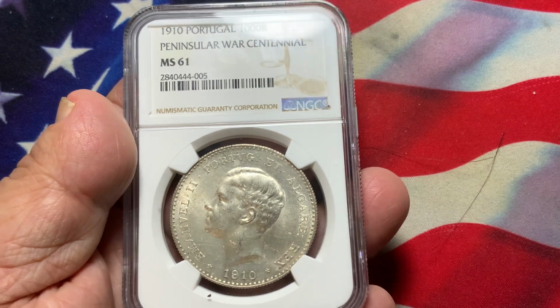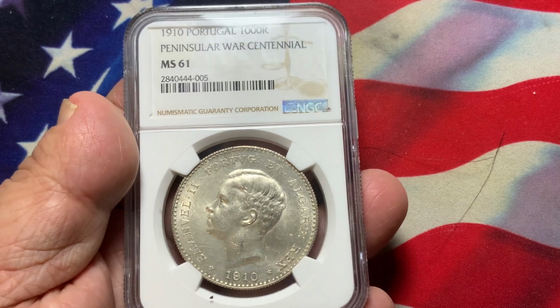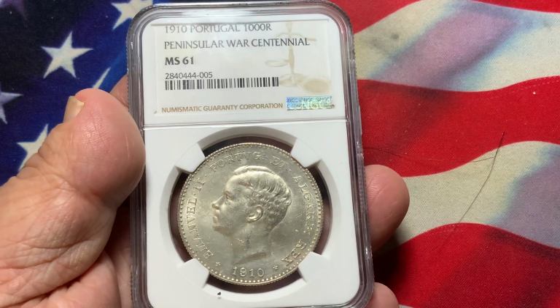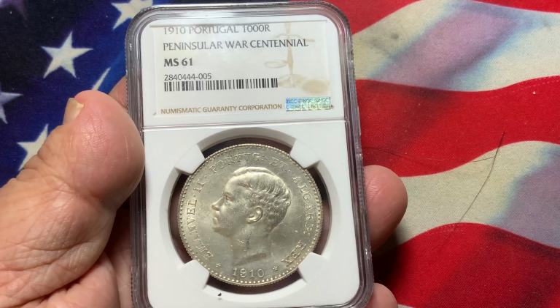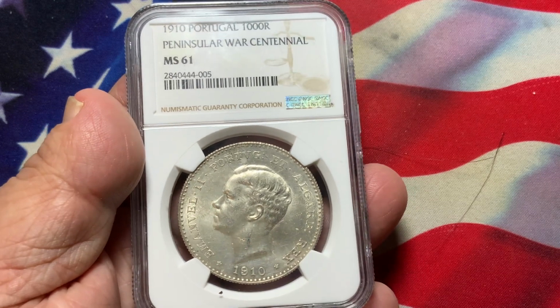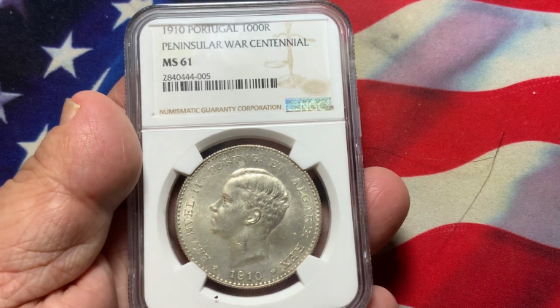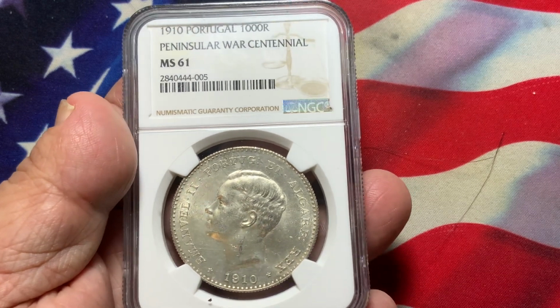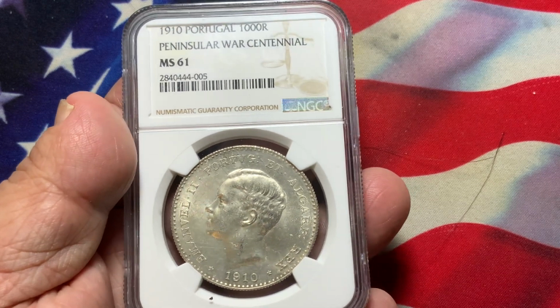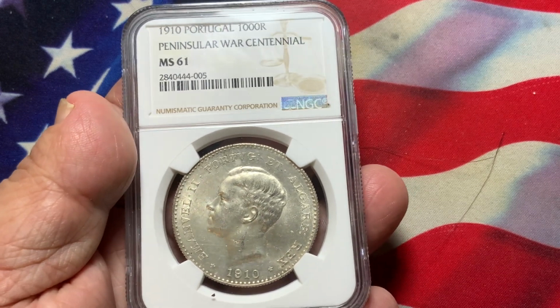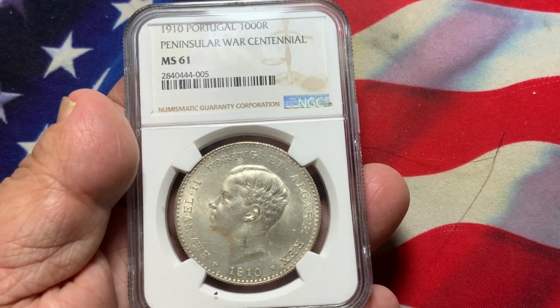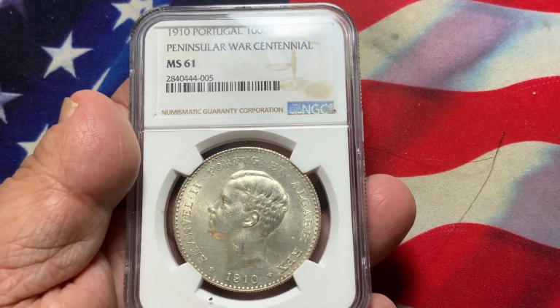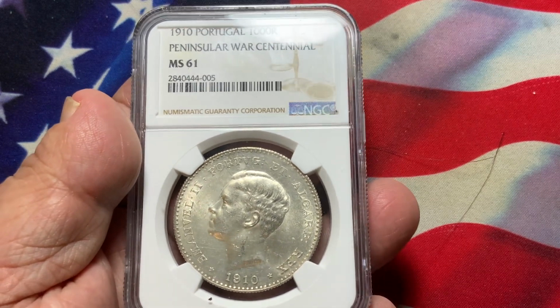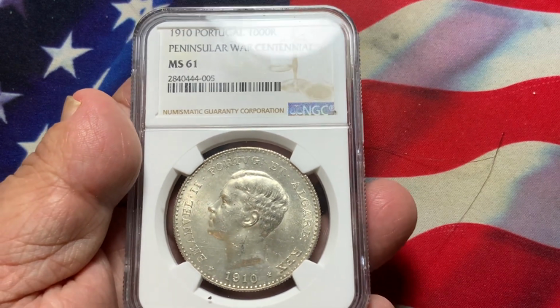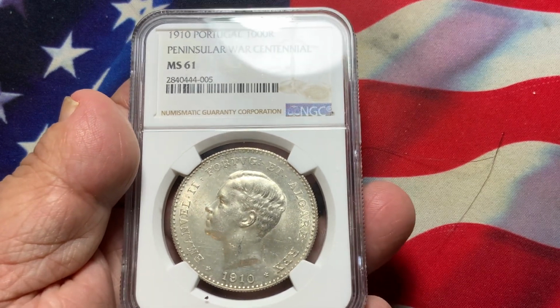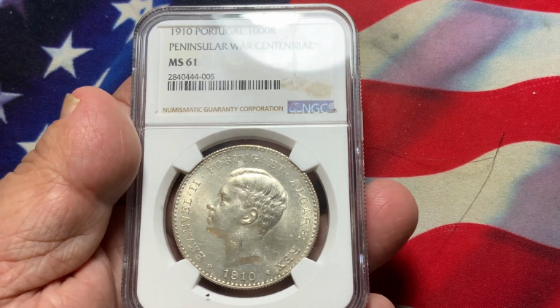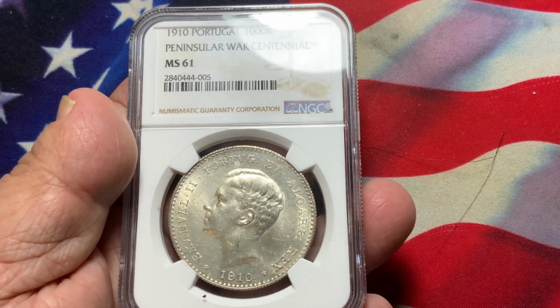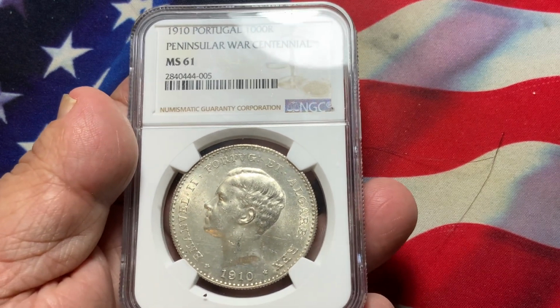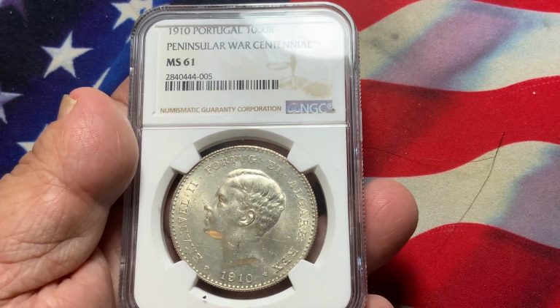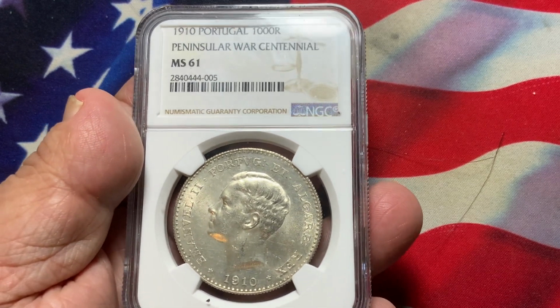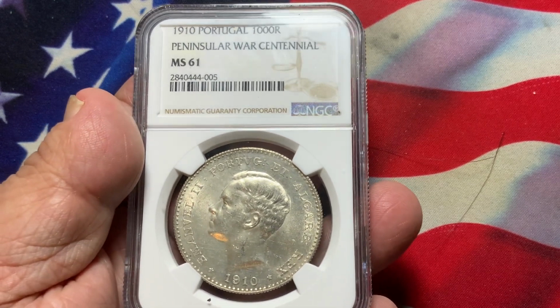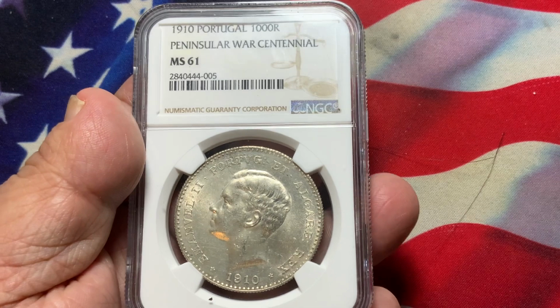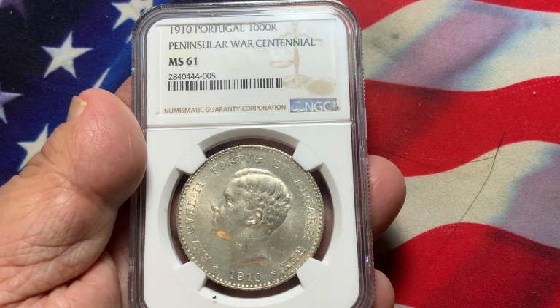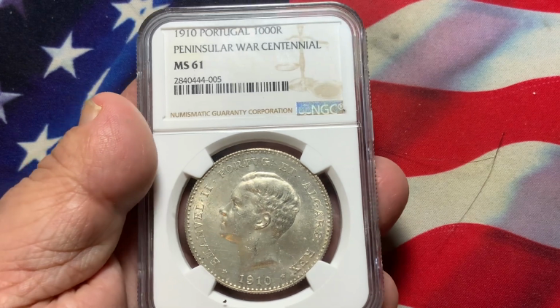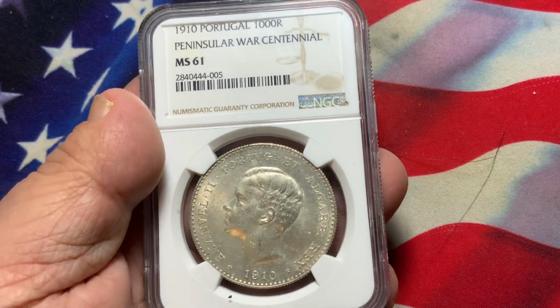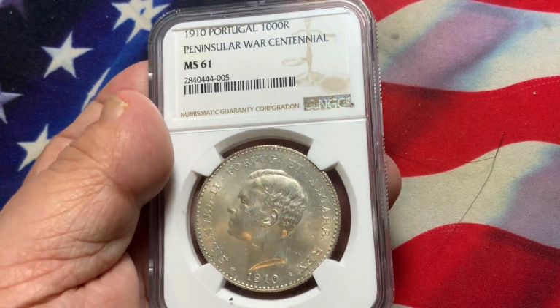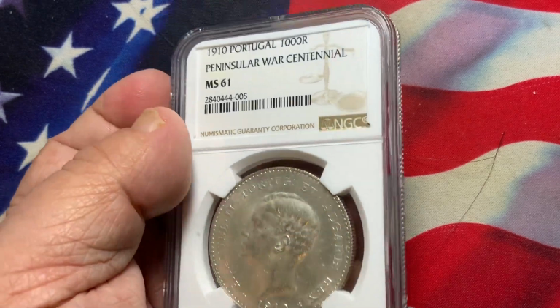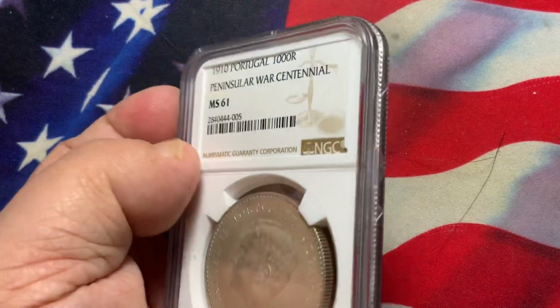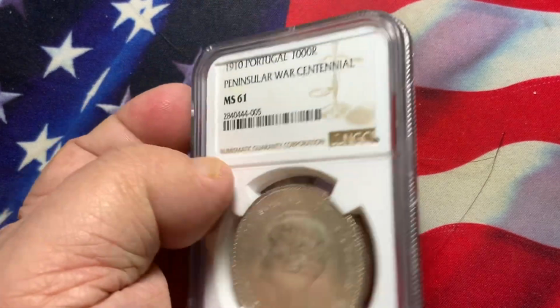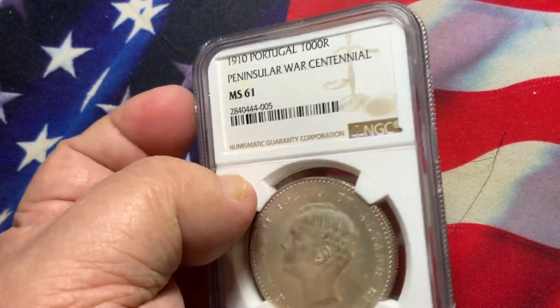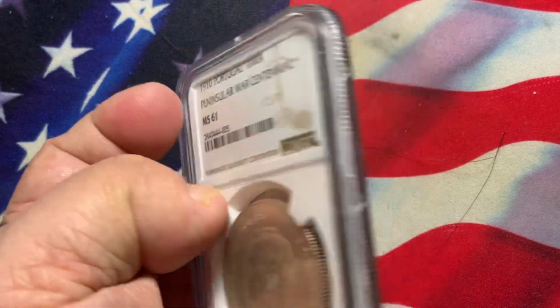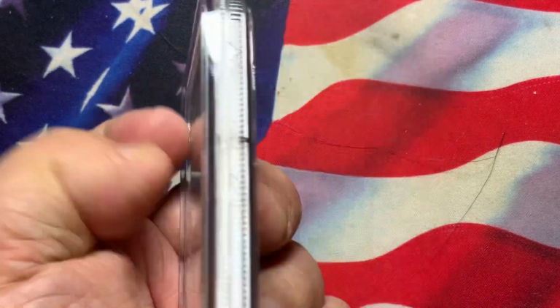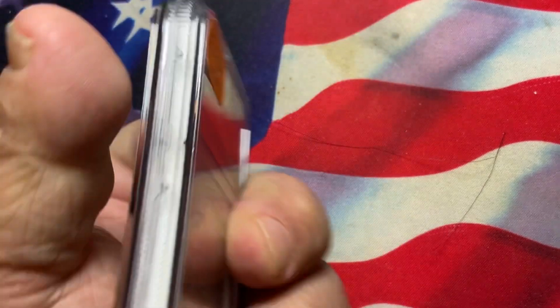To me, I consider this a very nice choice — an uncirculated coin that is hard to find in similar condition.